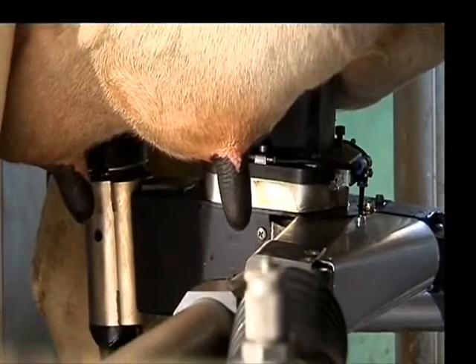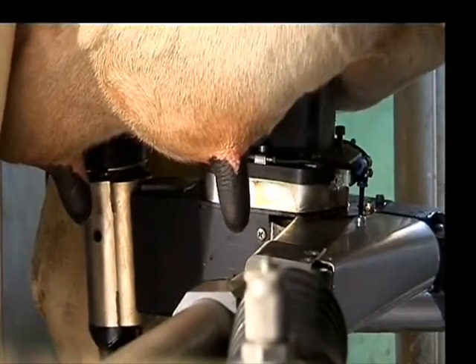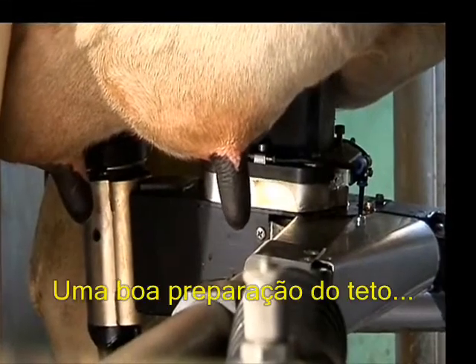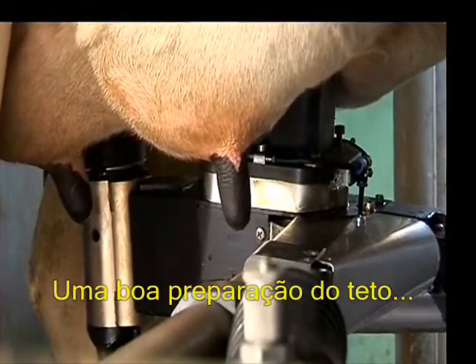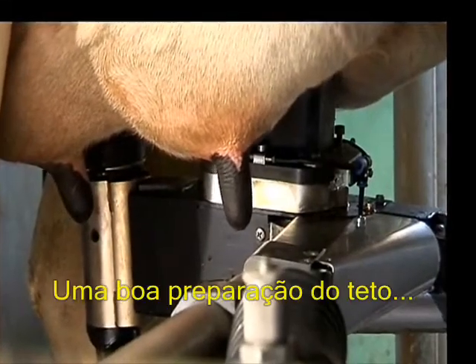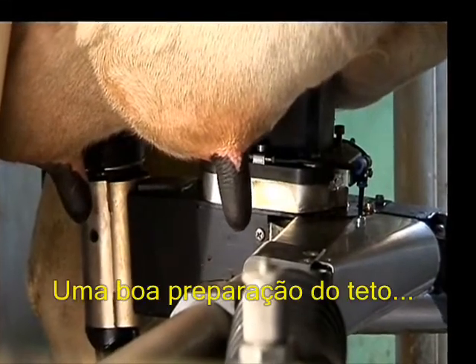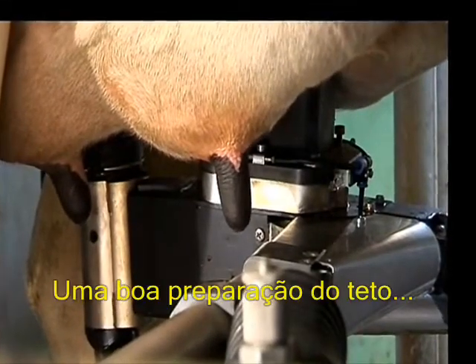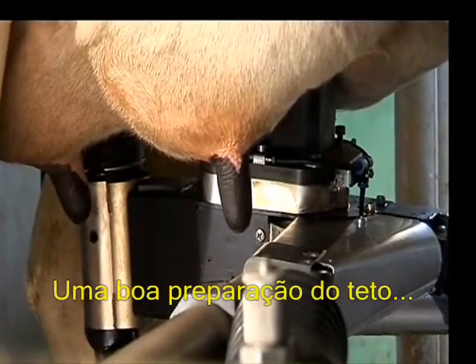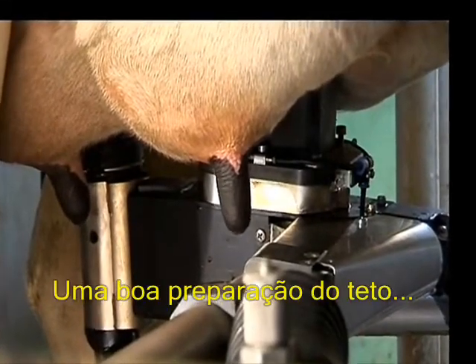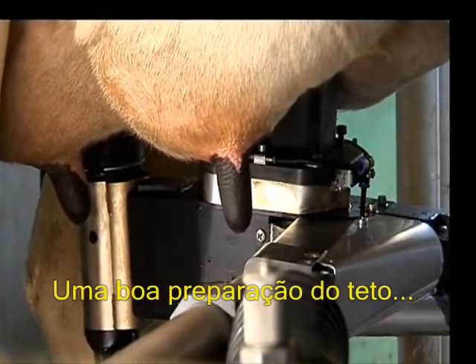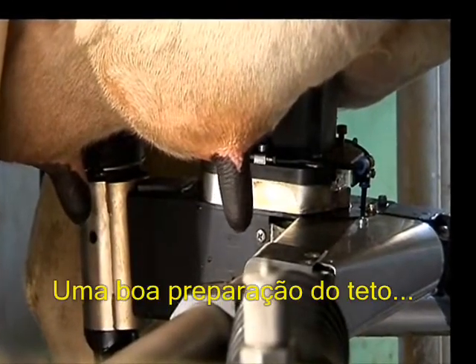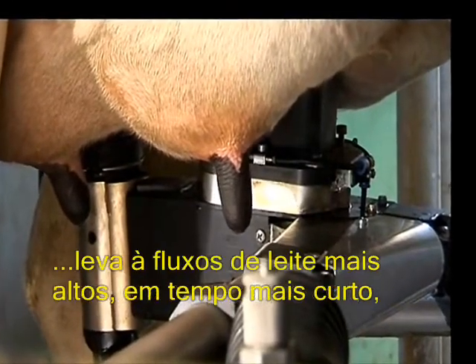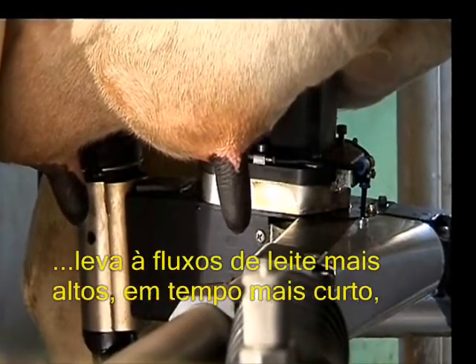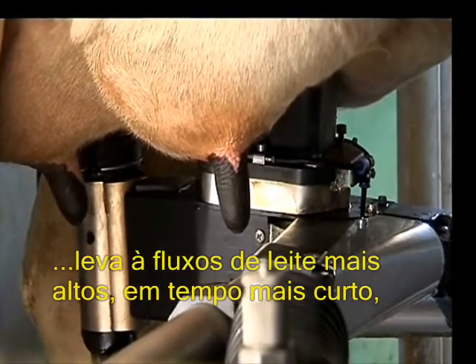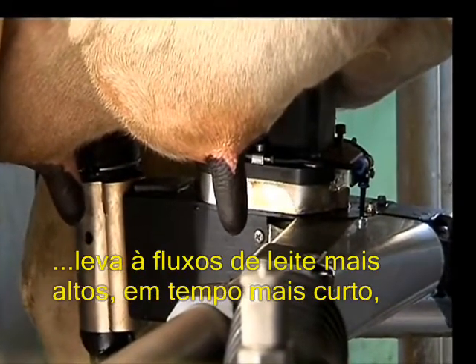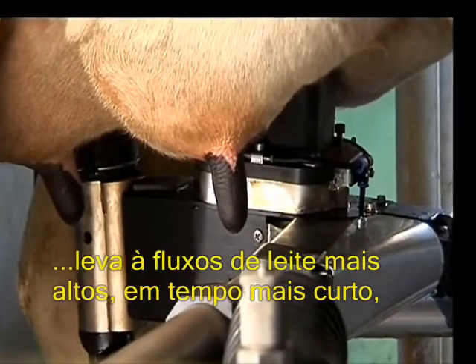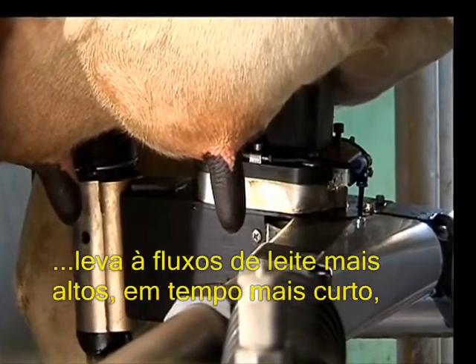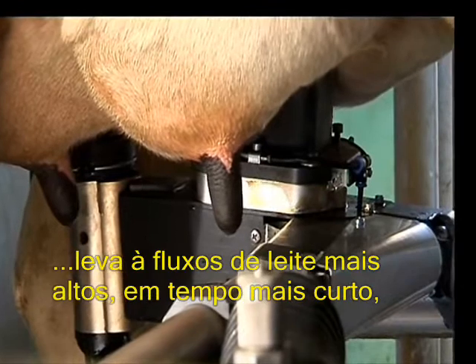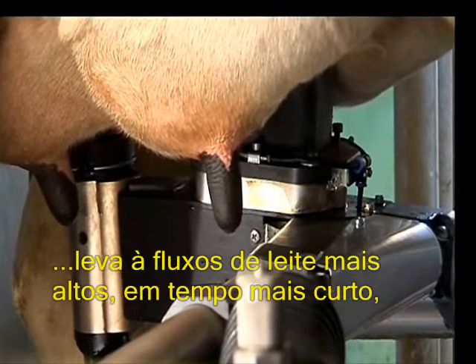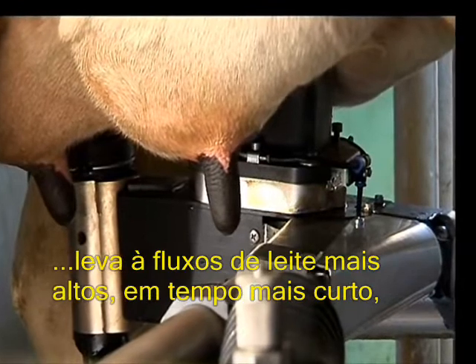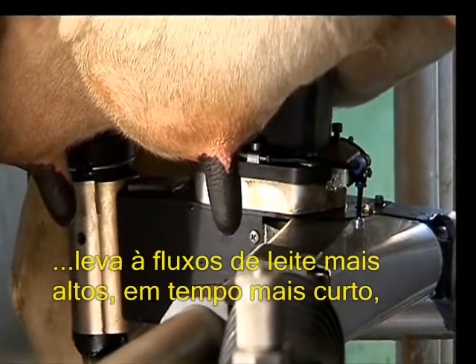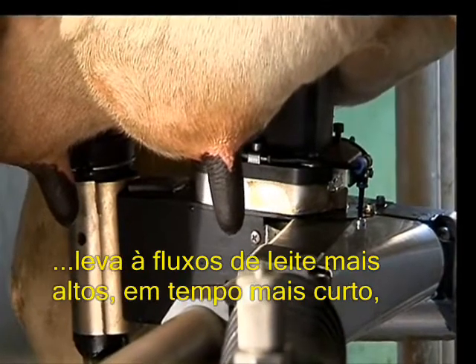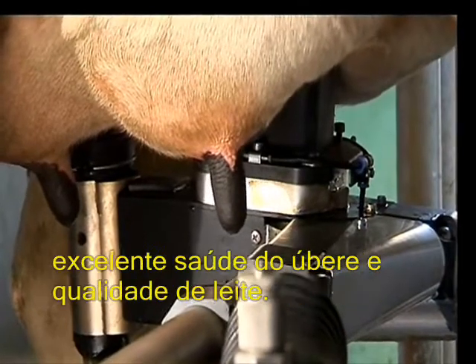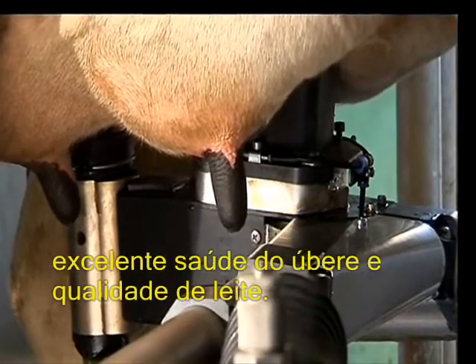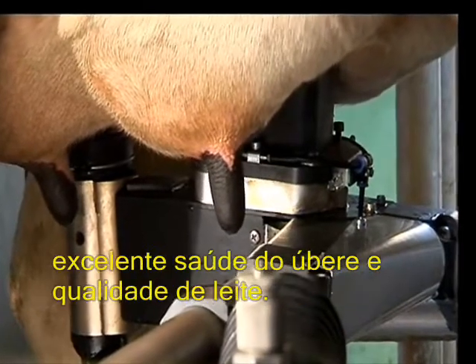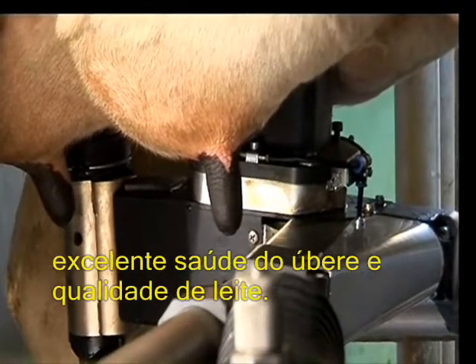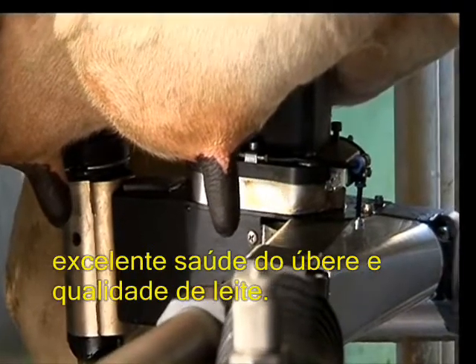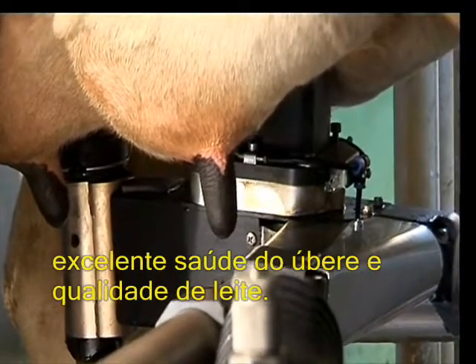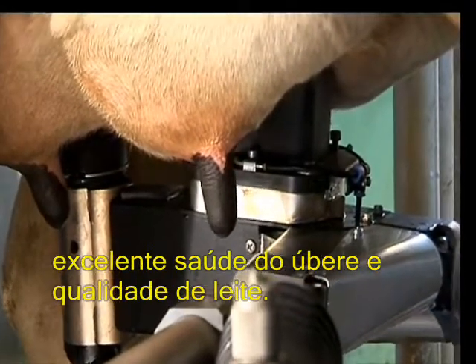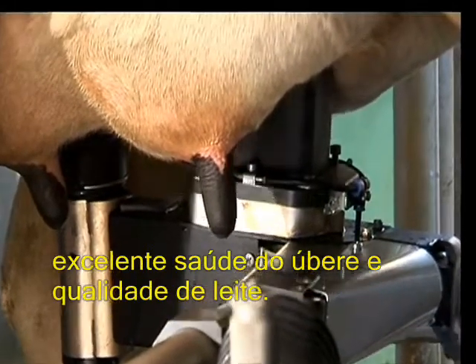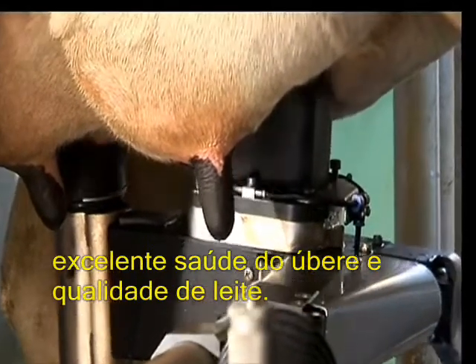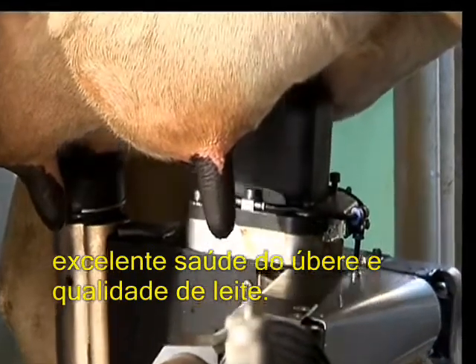Optimum teat preparation leads to higher milk flows, shorter unit on time, and excellent udder health and milk quality.